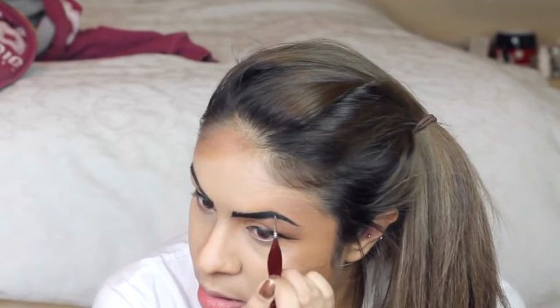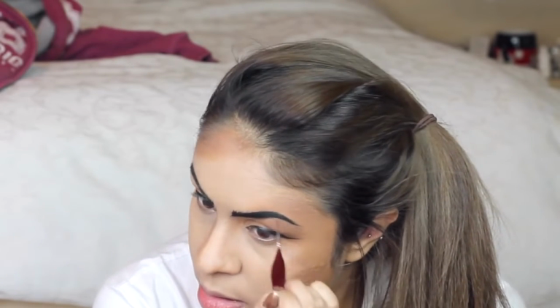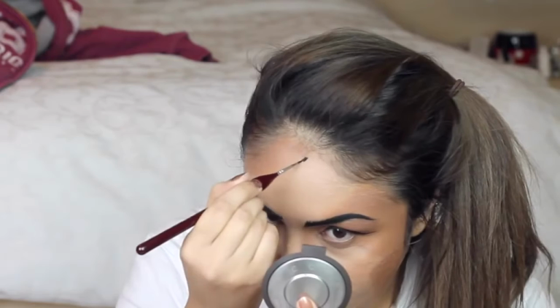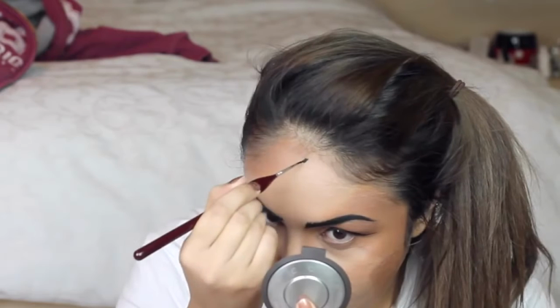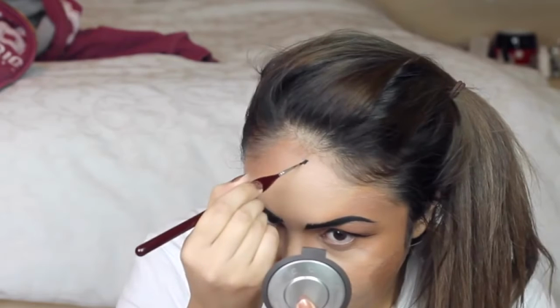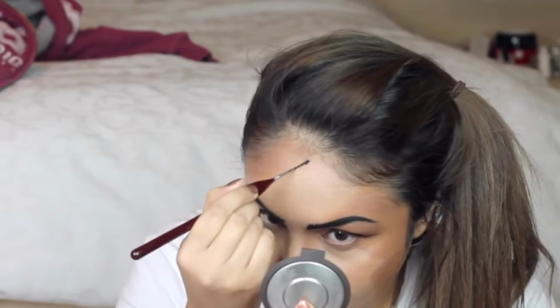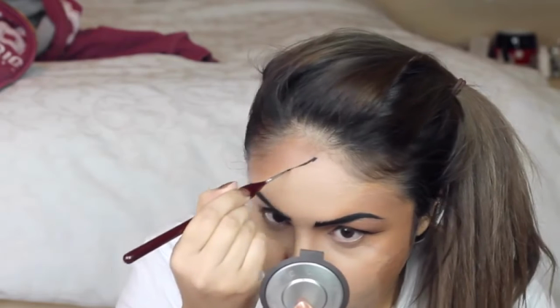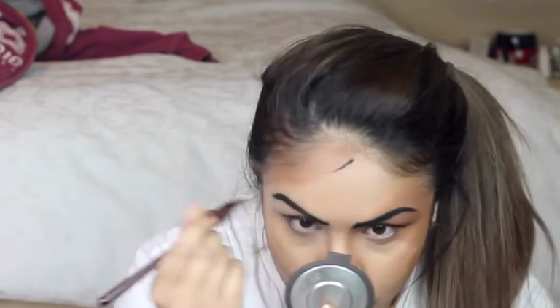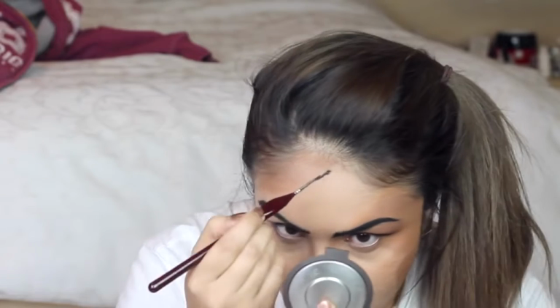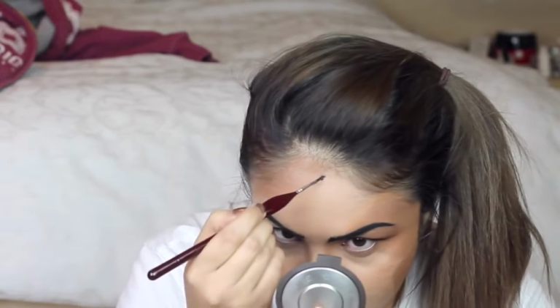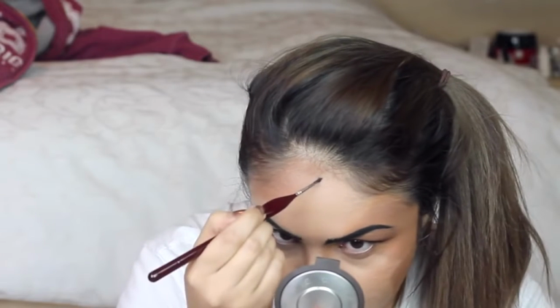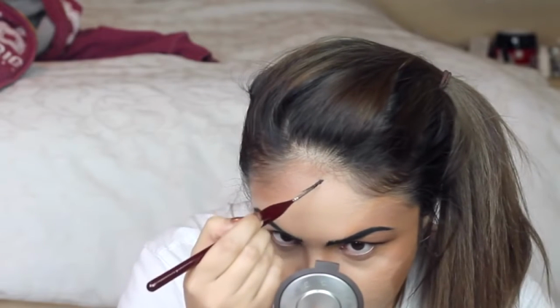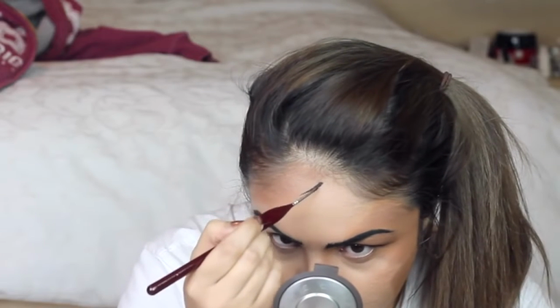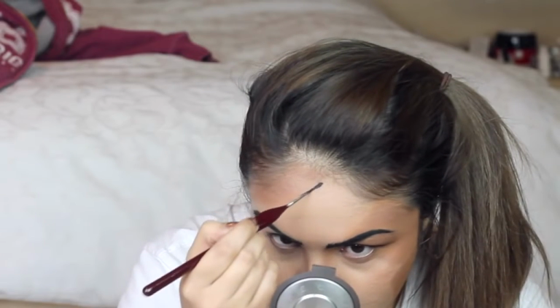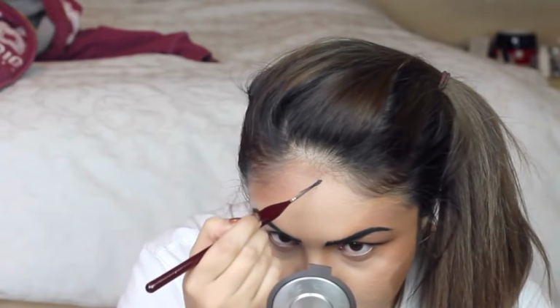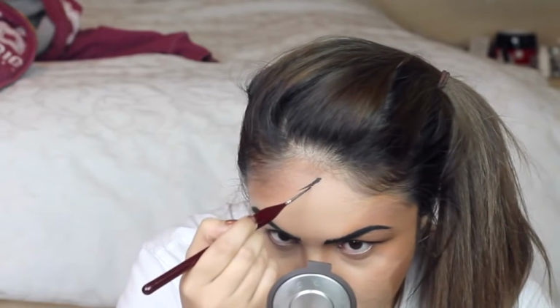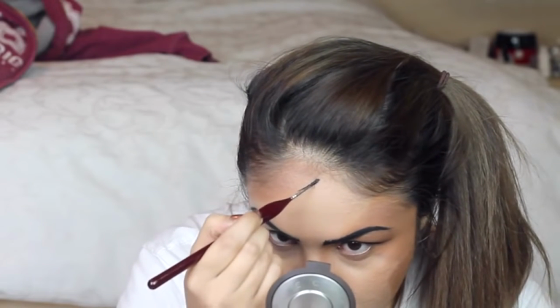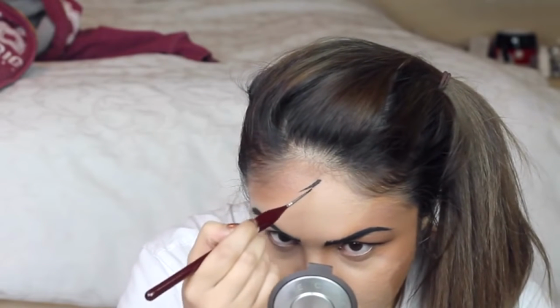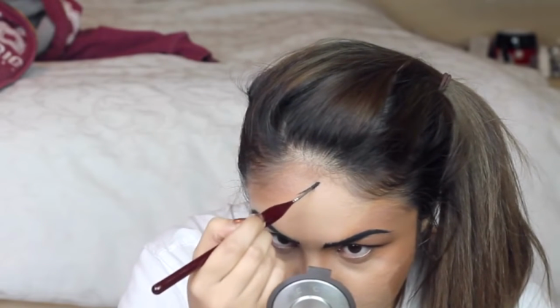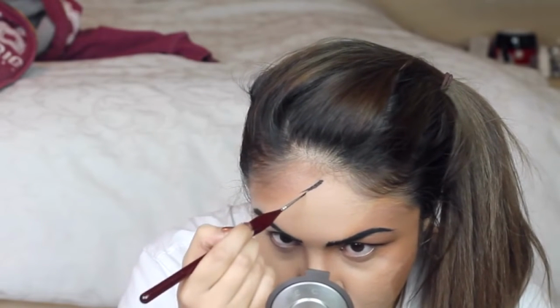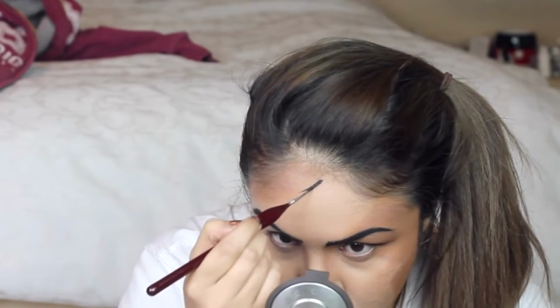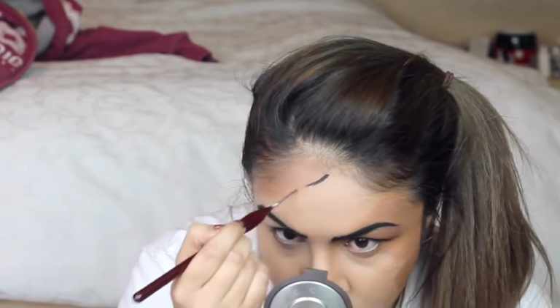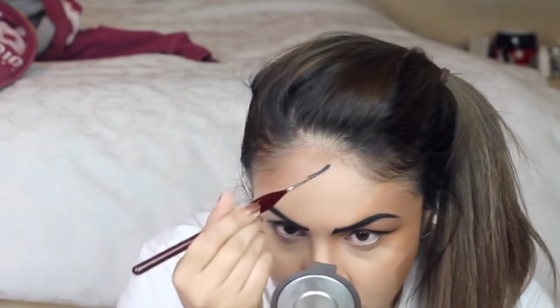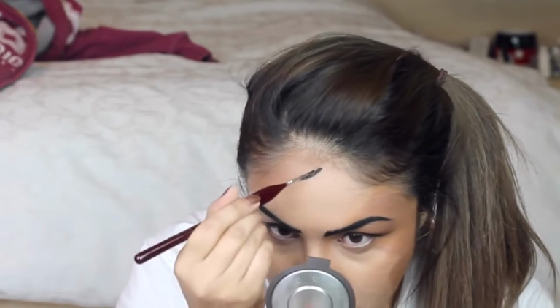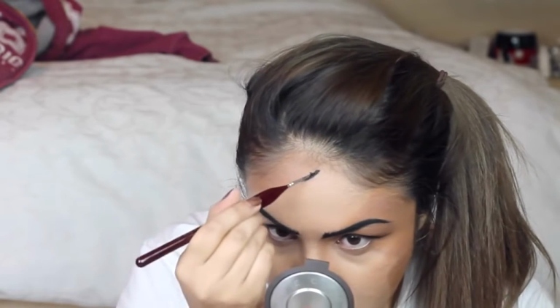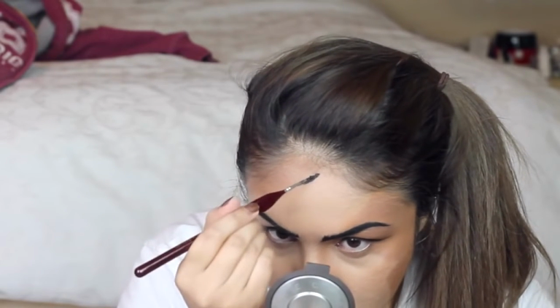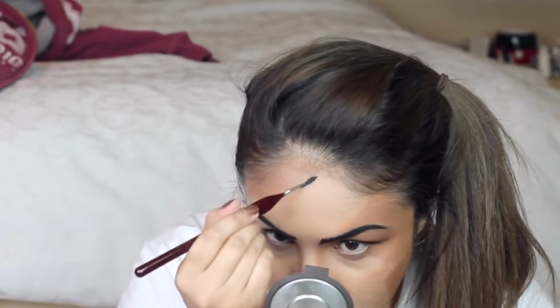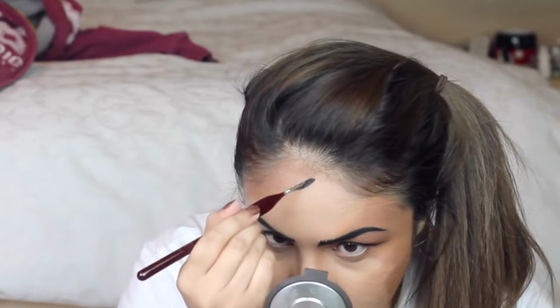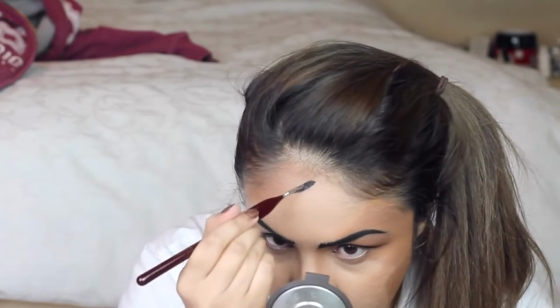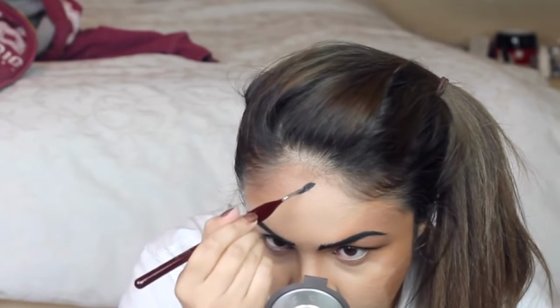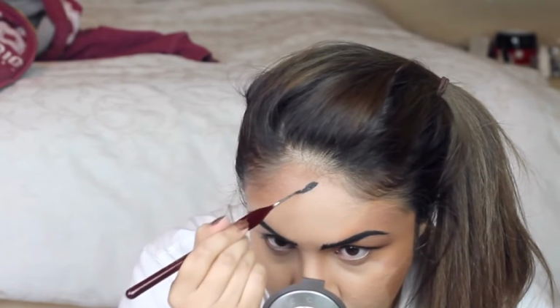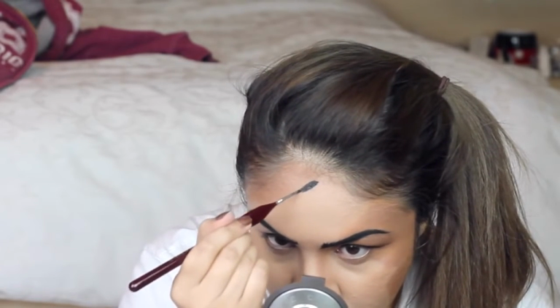I'm drawing some thick and thin lines around my face, around the shadows, and along the nose.